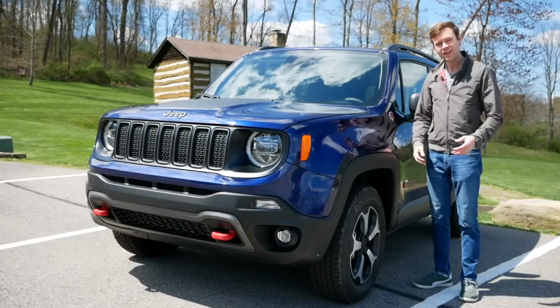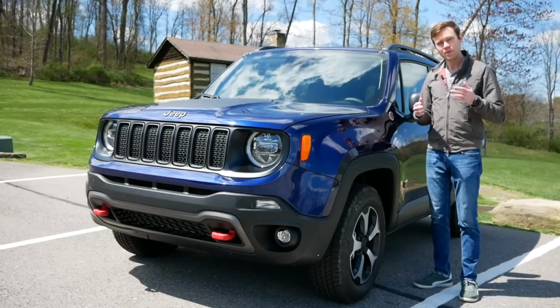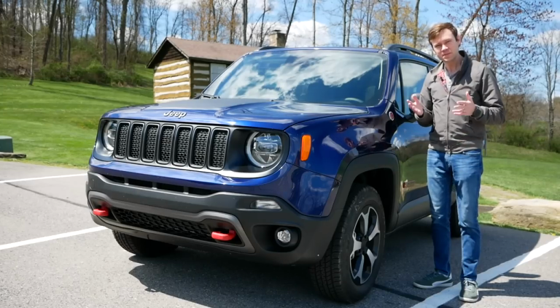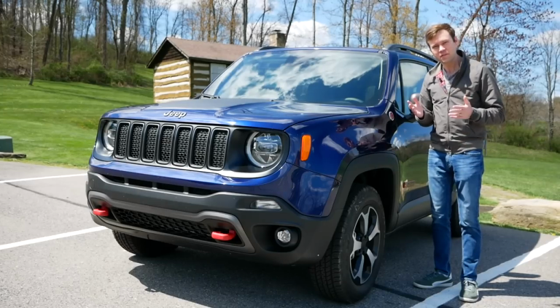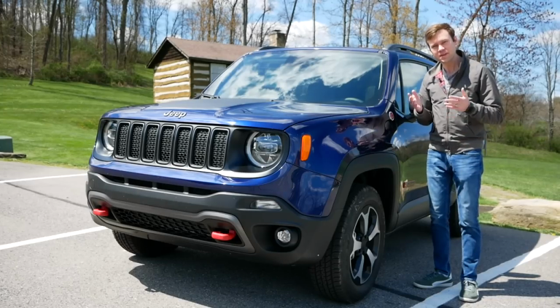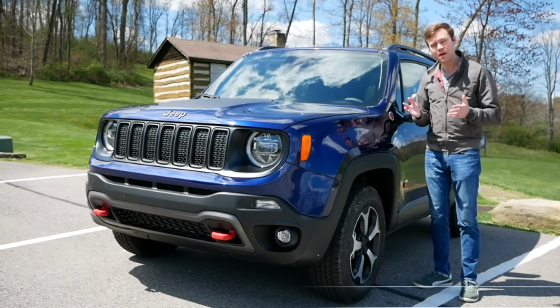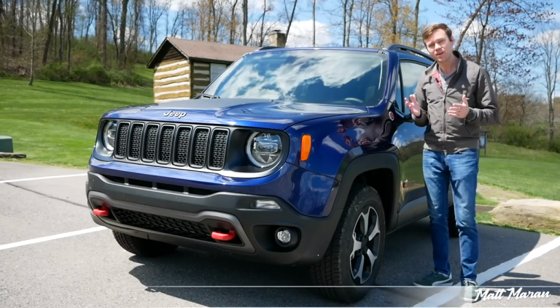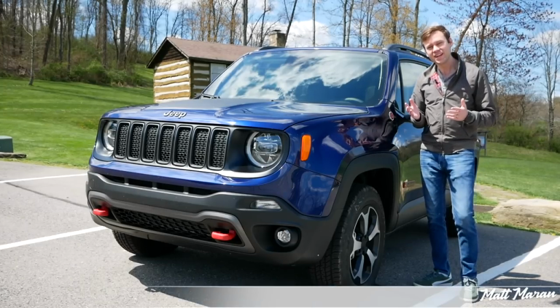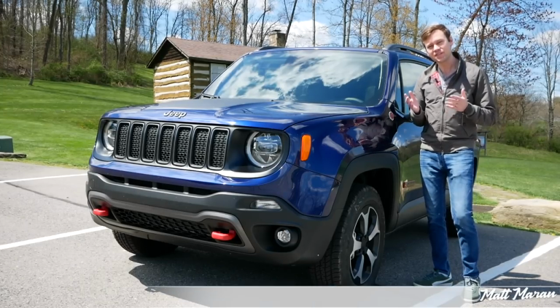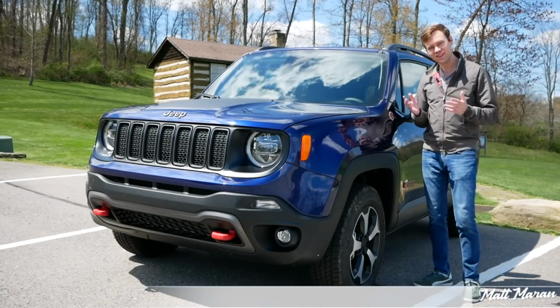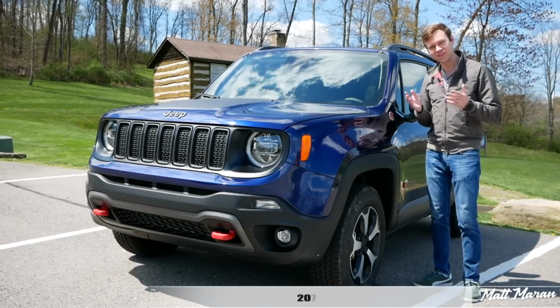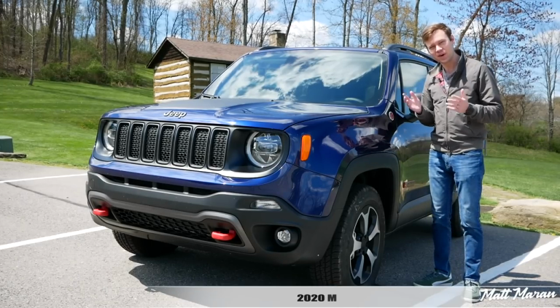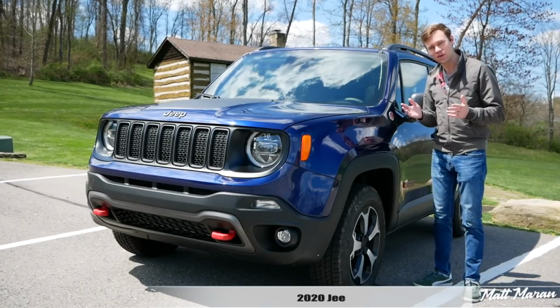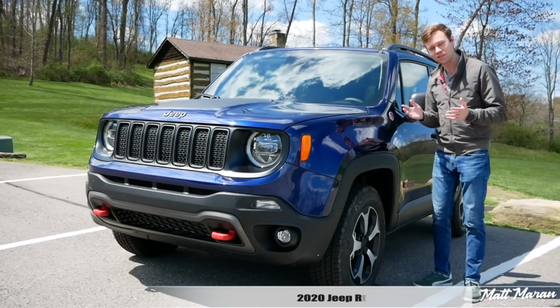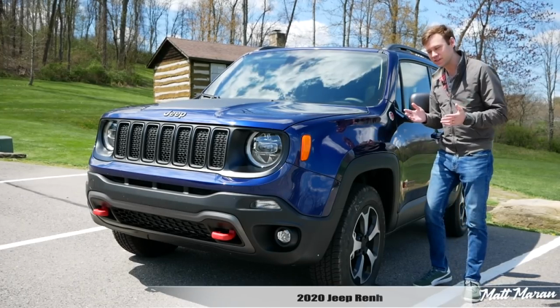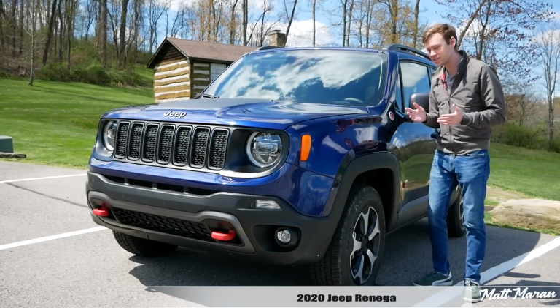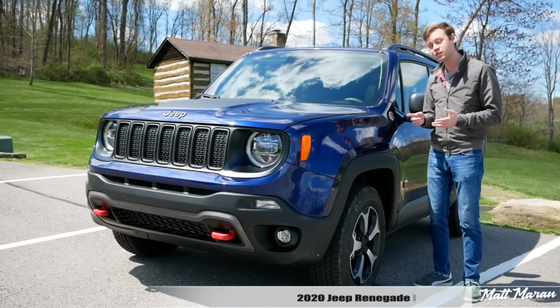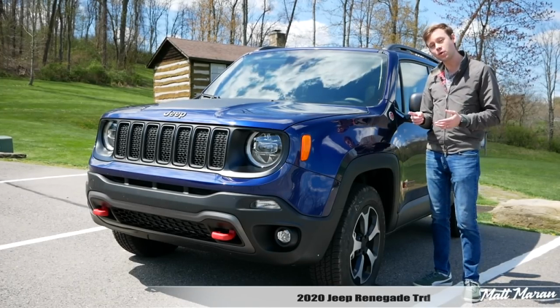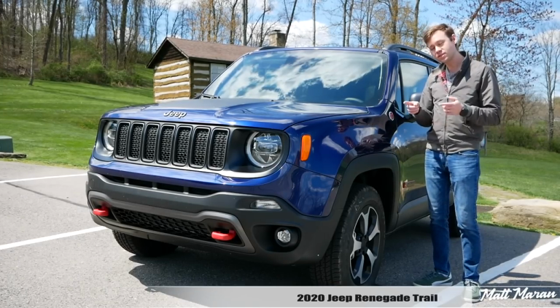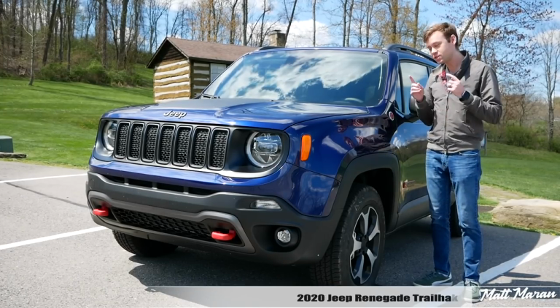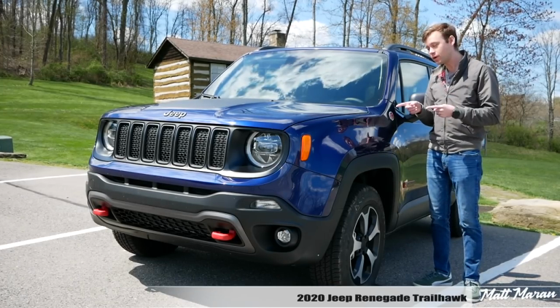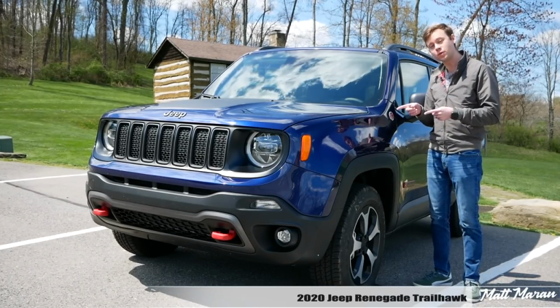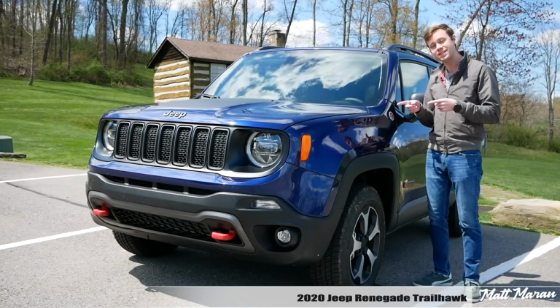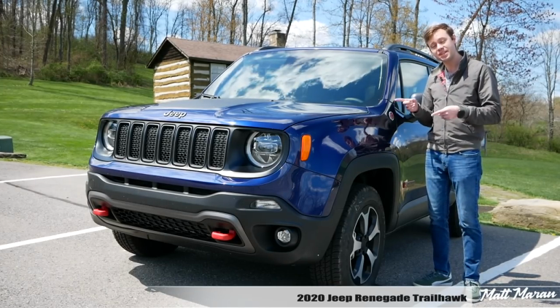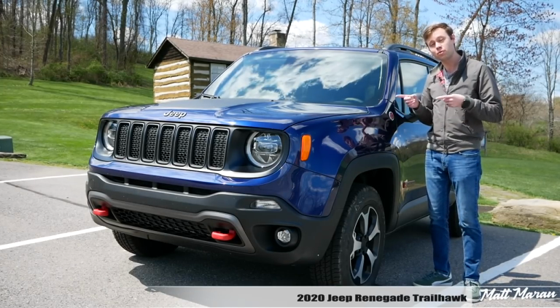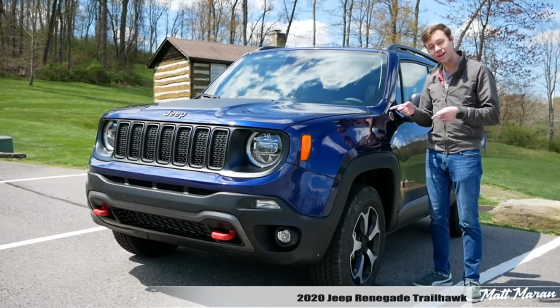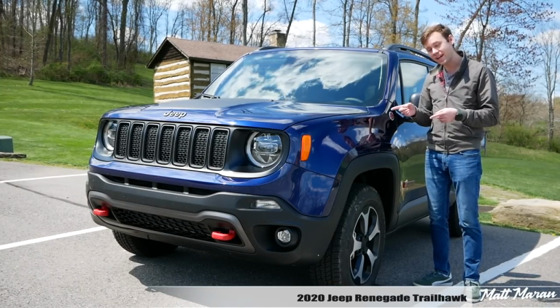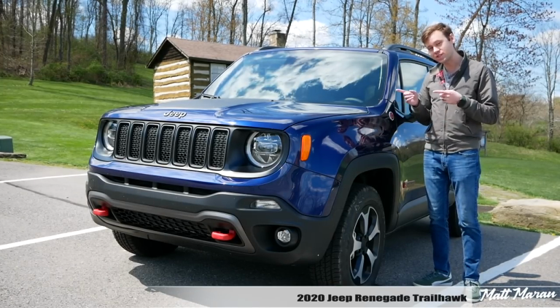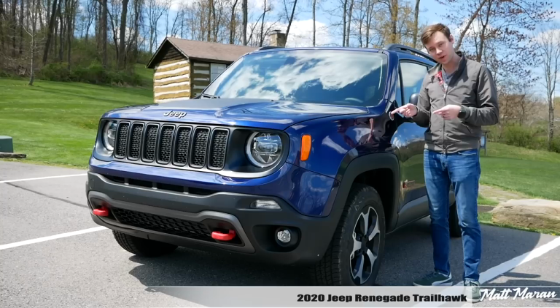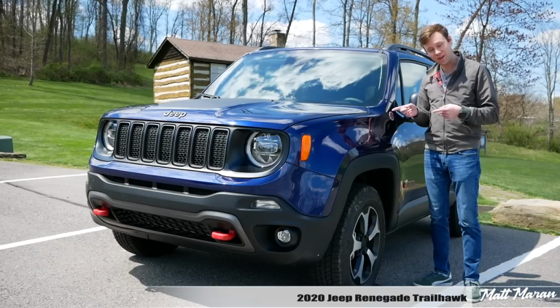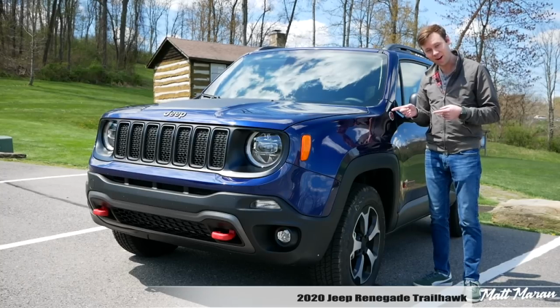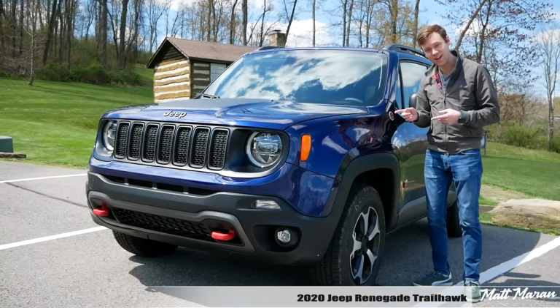What's up everybody? Matt Moran here for another car review. This is, of course, the 2020 Jeep Renegade Trailhawk.